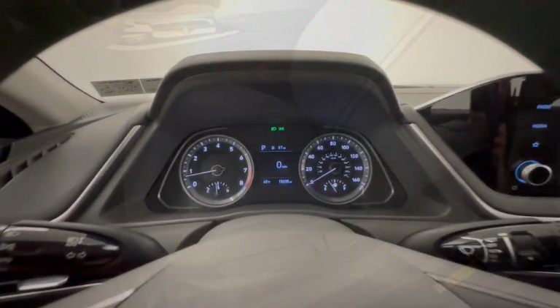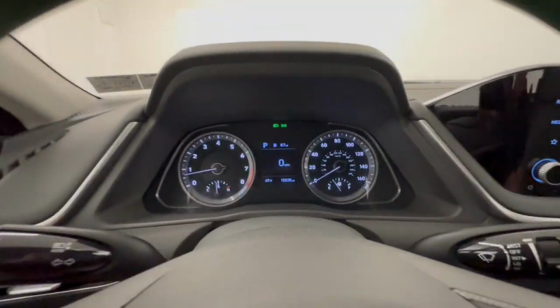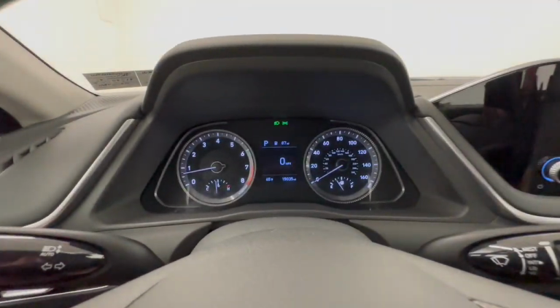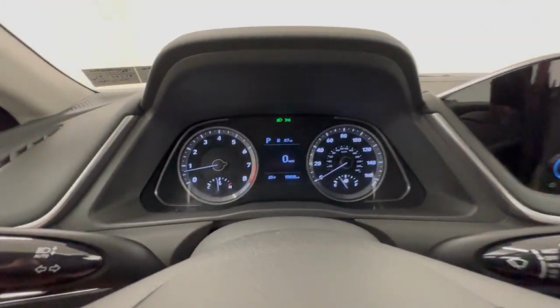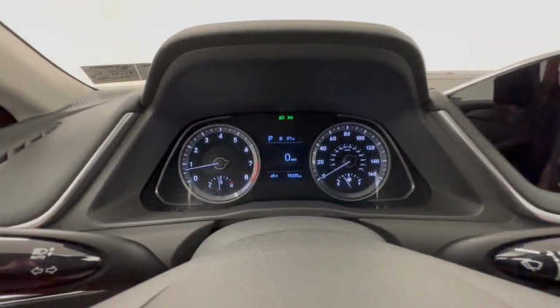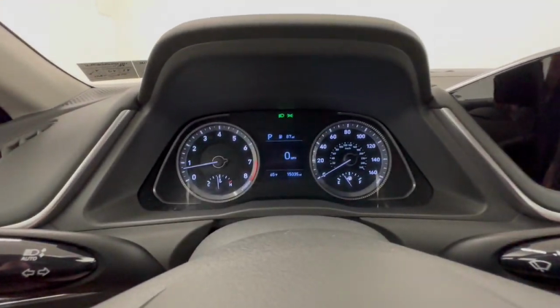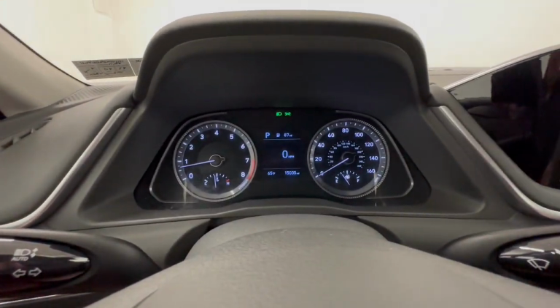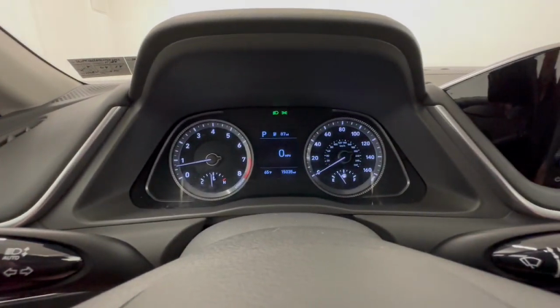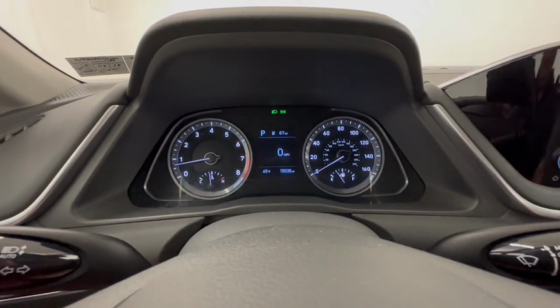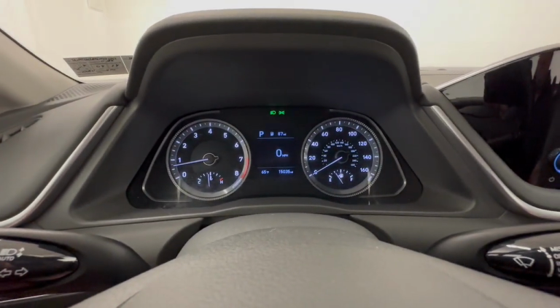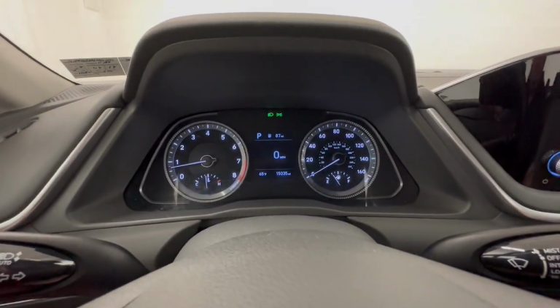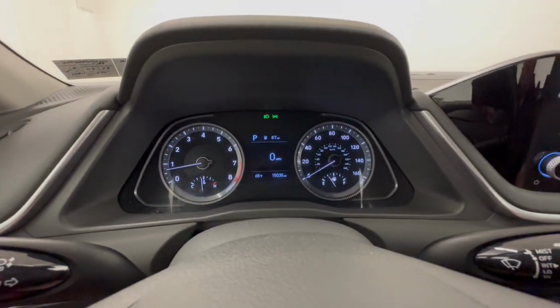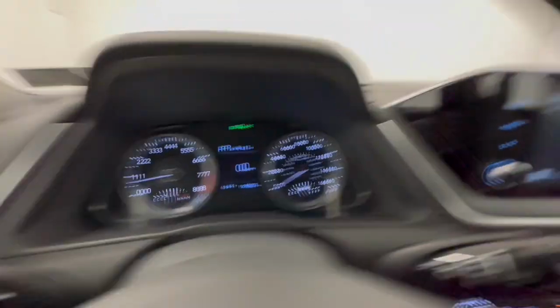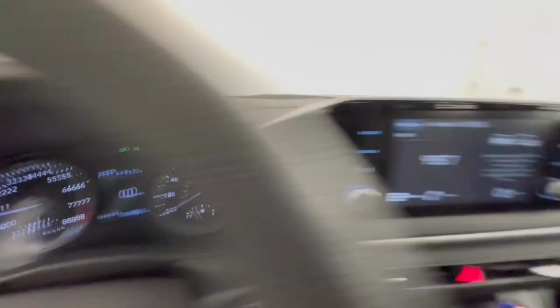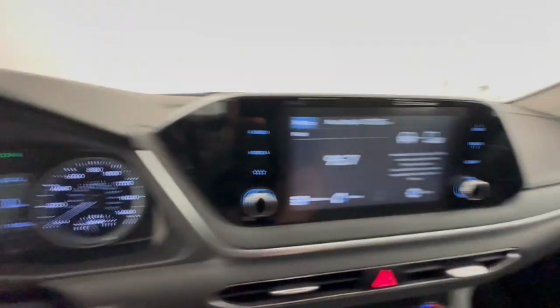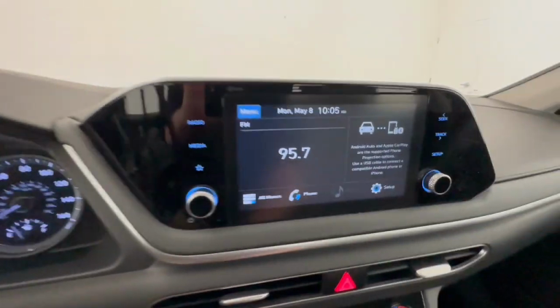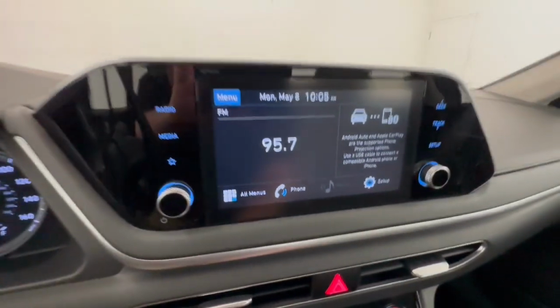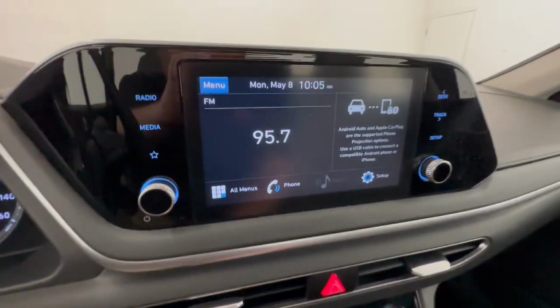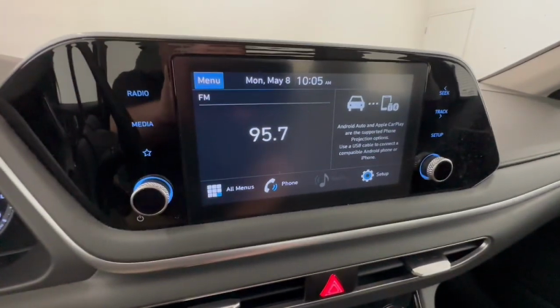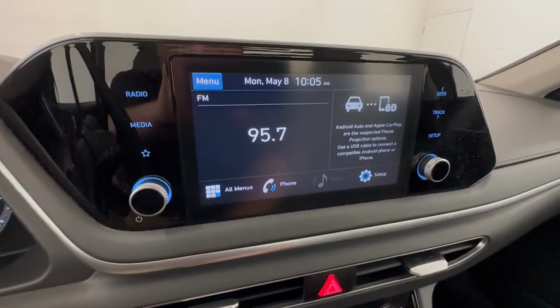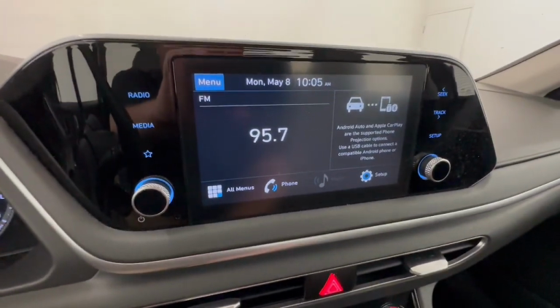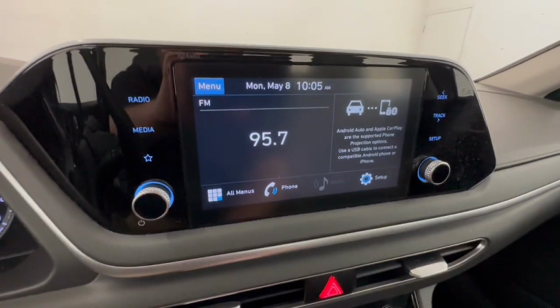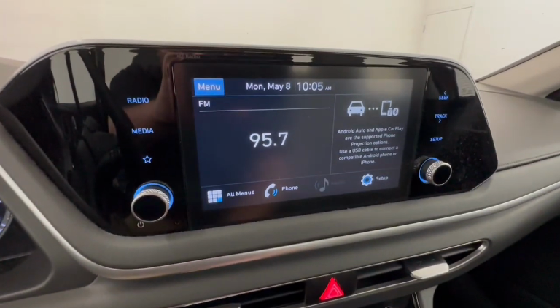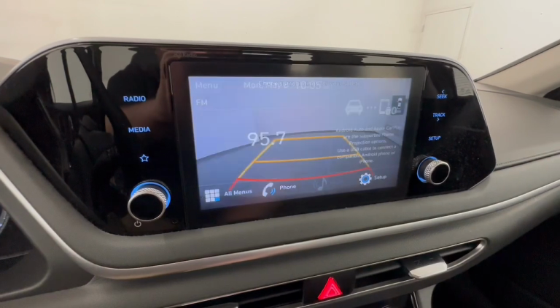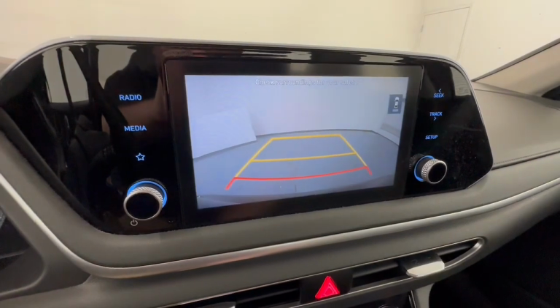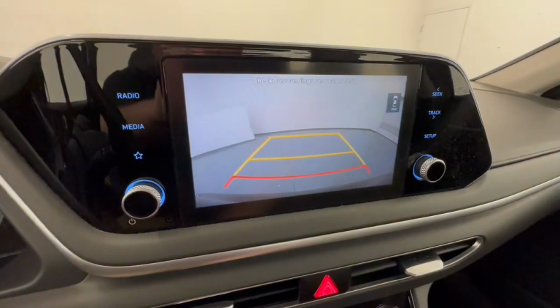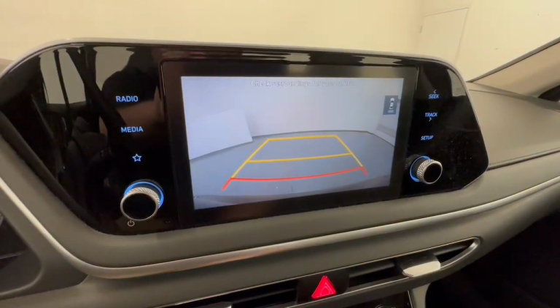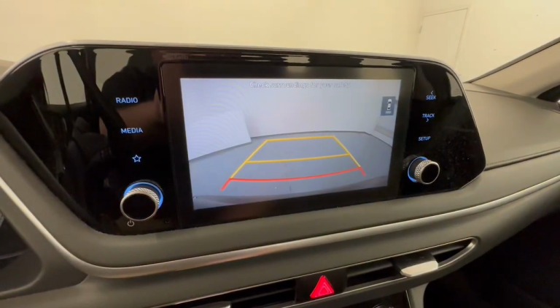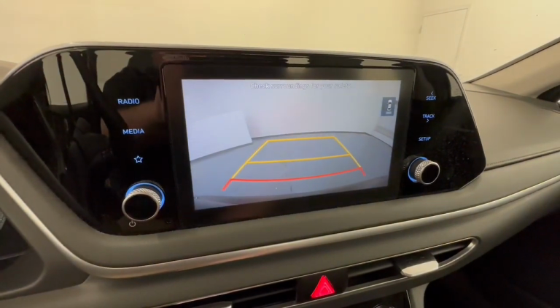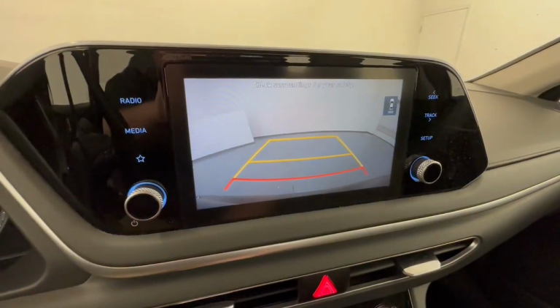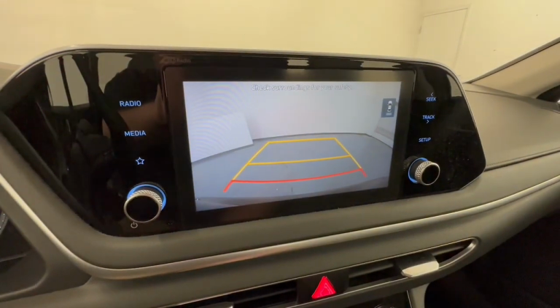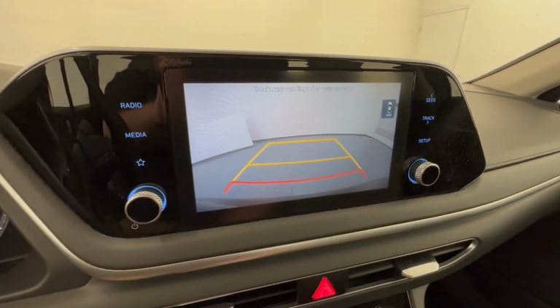Bluetooth connection, aluminum wheels, stability control, and pass-through rear seat.